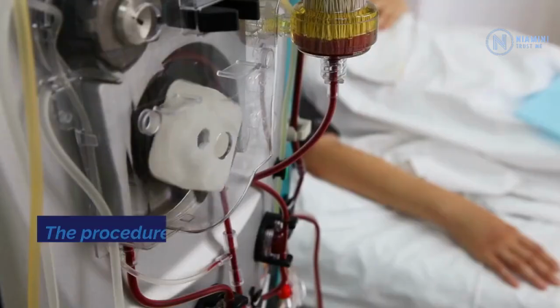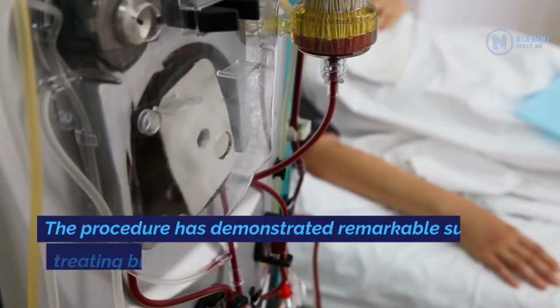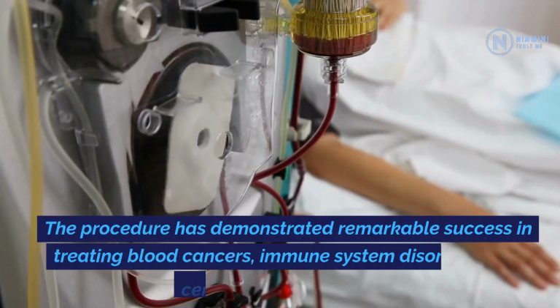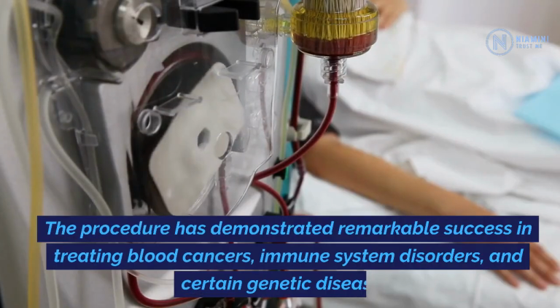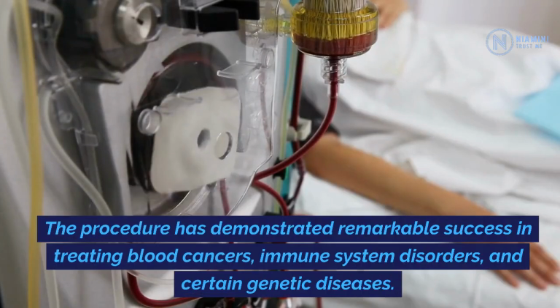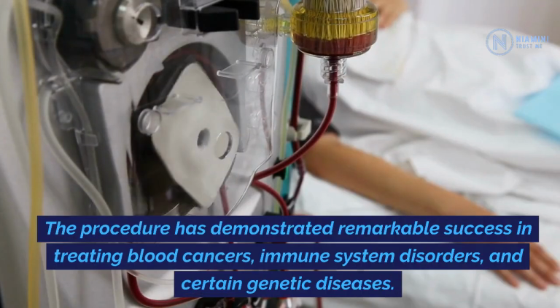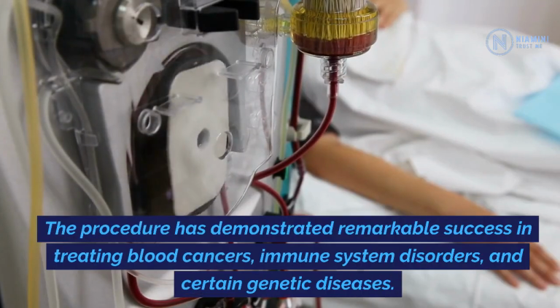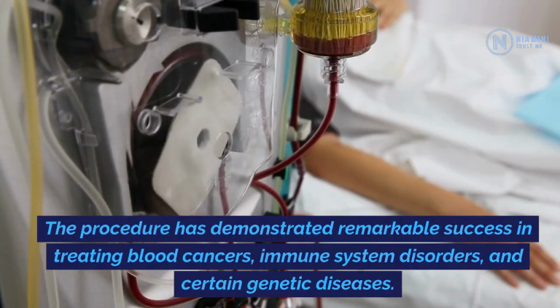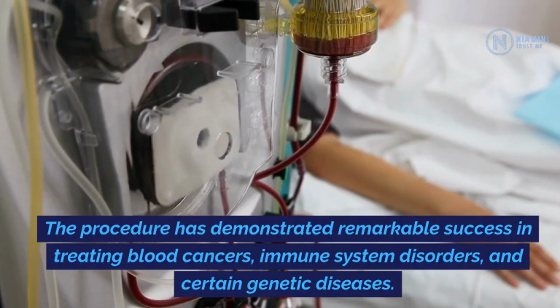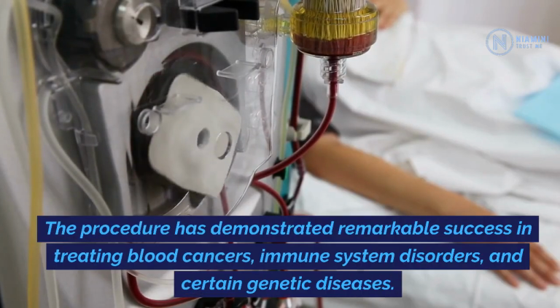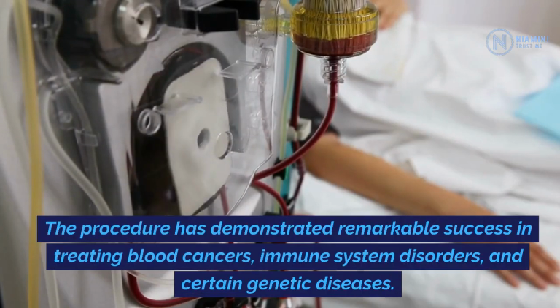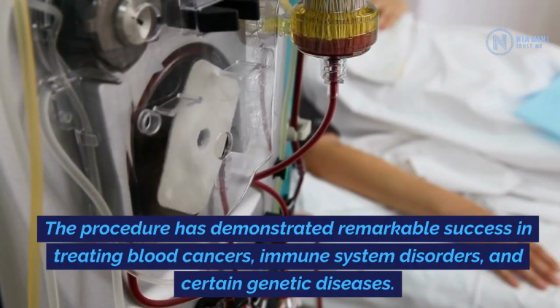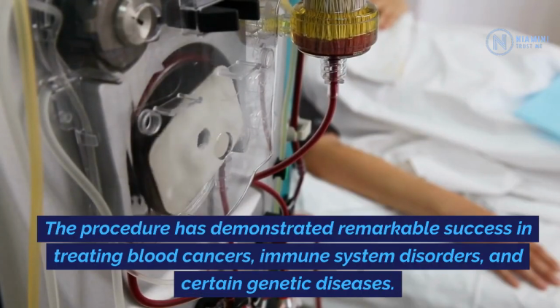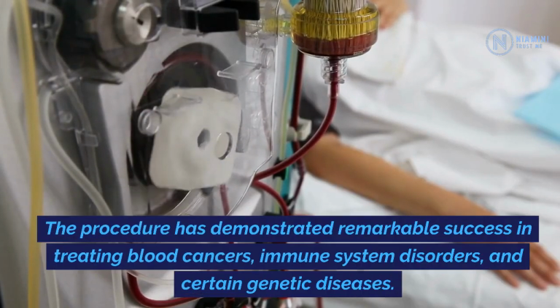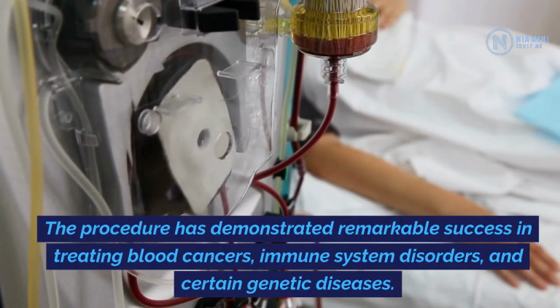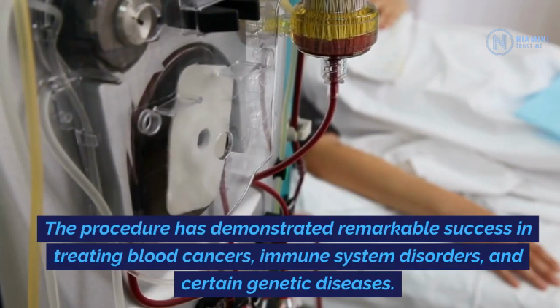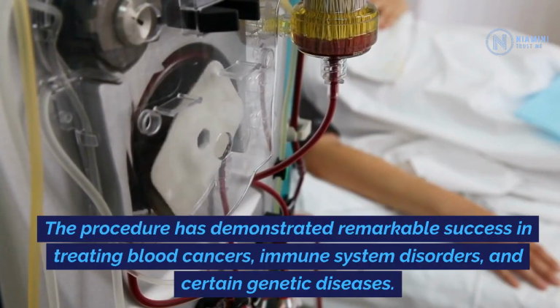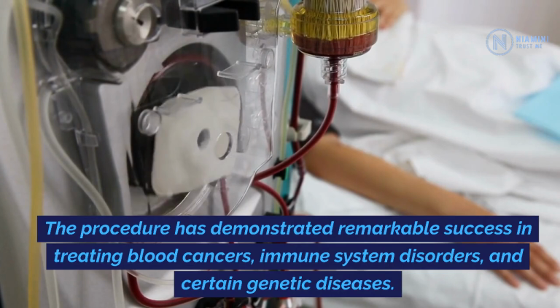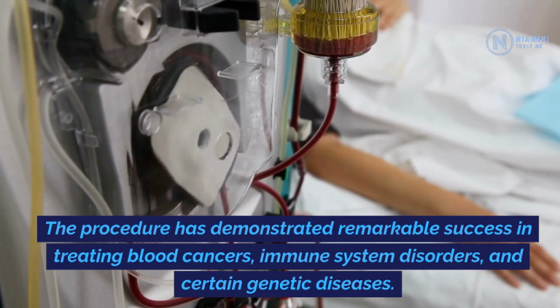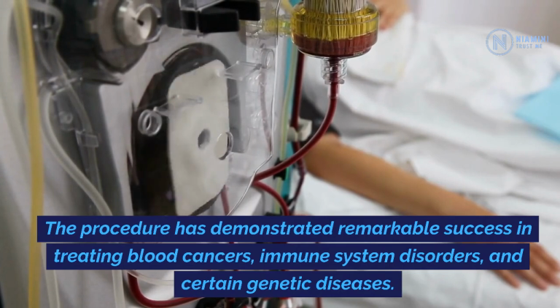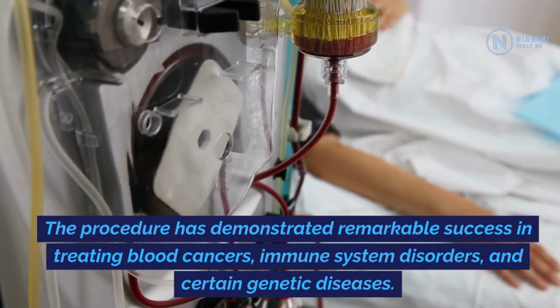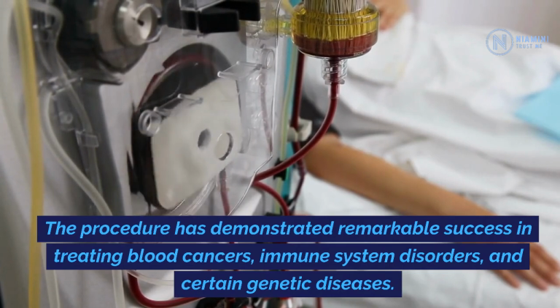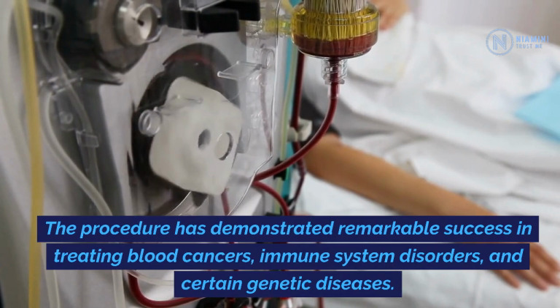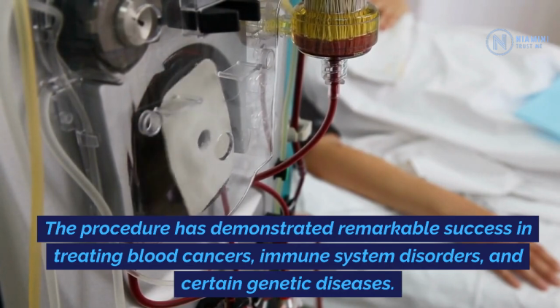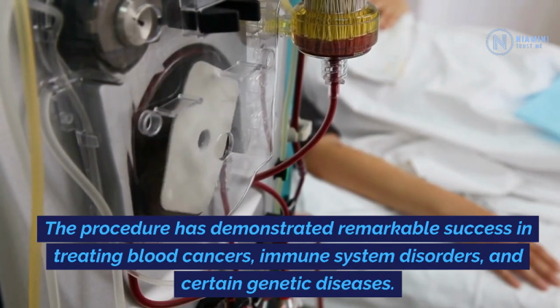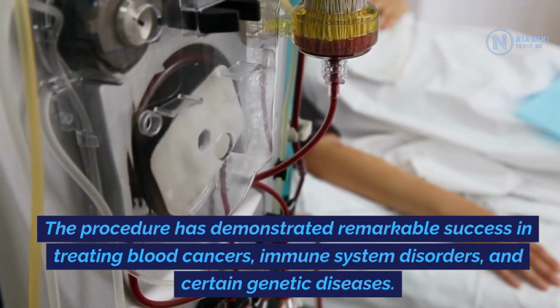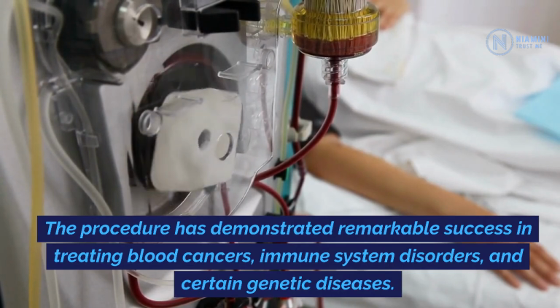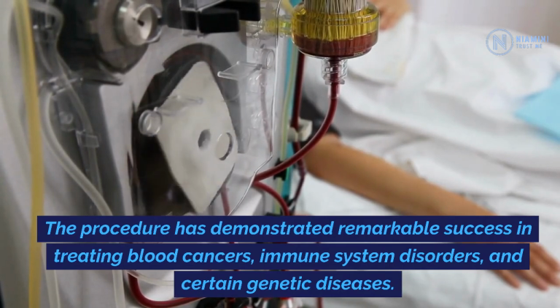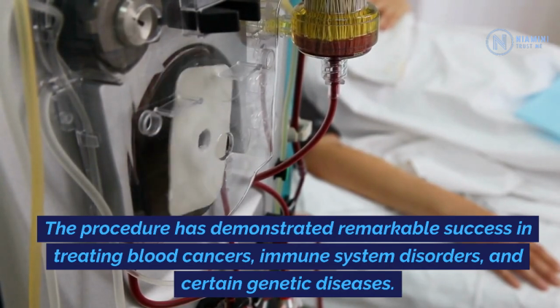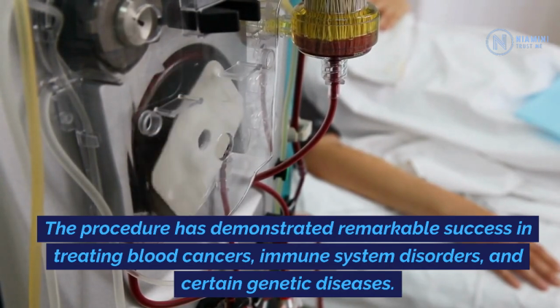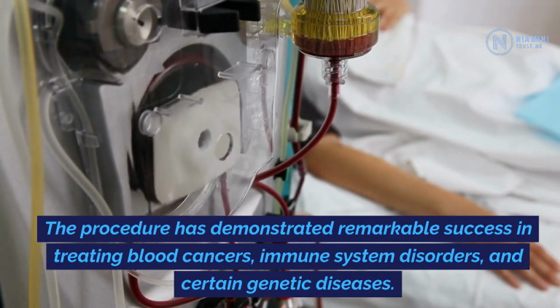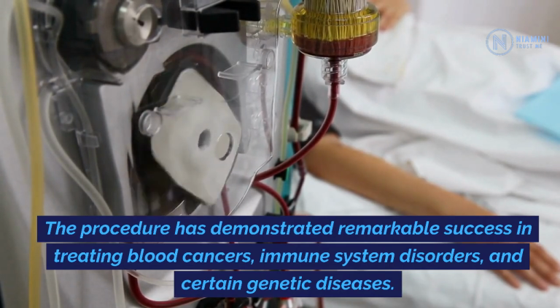The procedure has demonstrated remarkable success in treating blood cancers and immune system disorders.